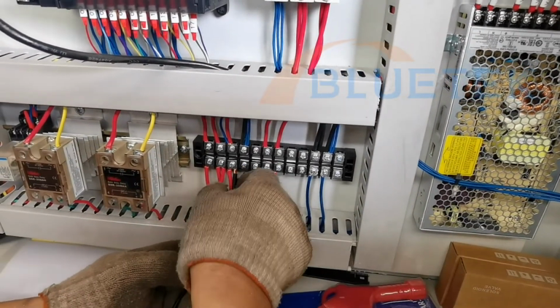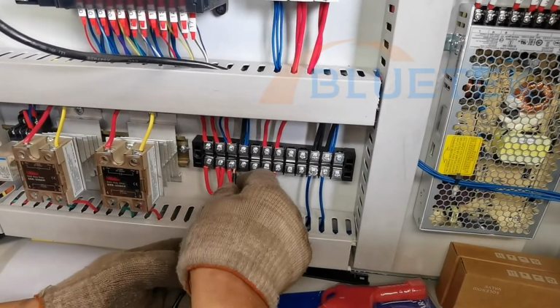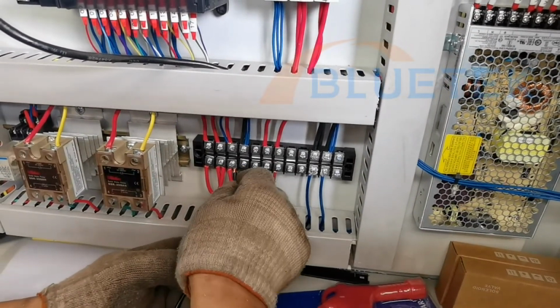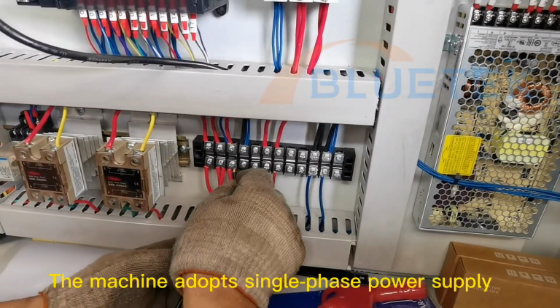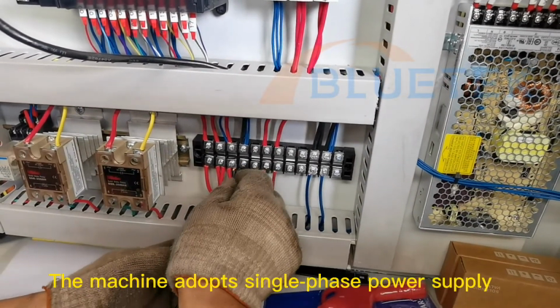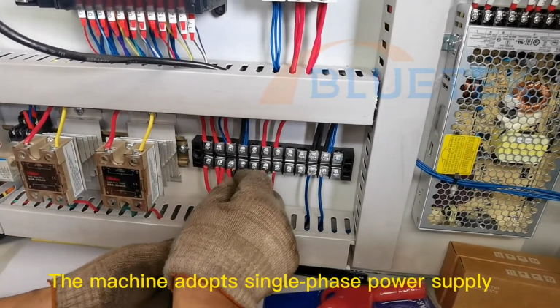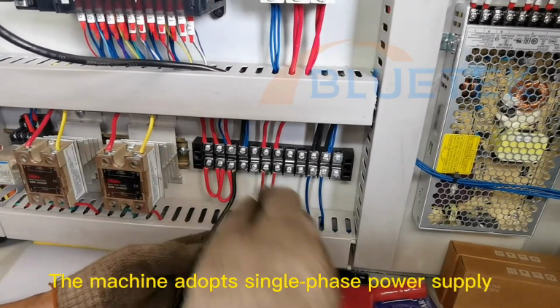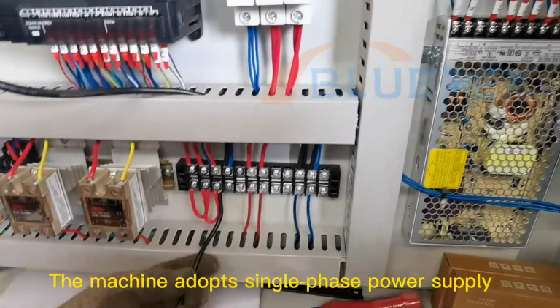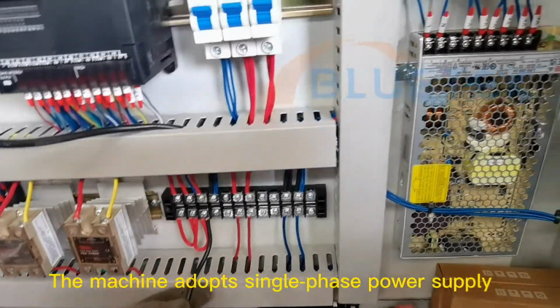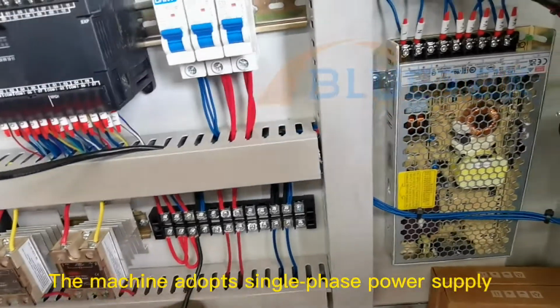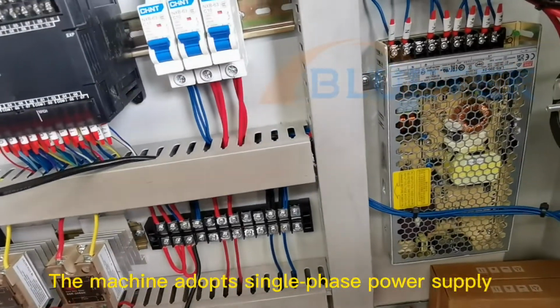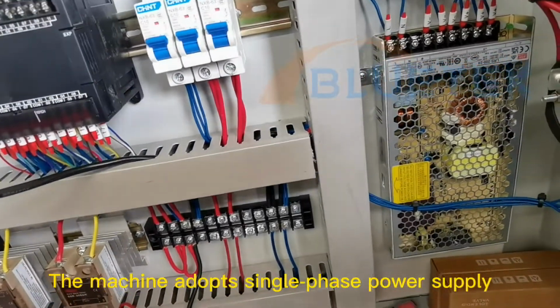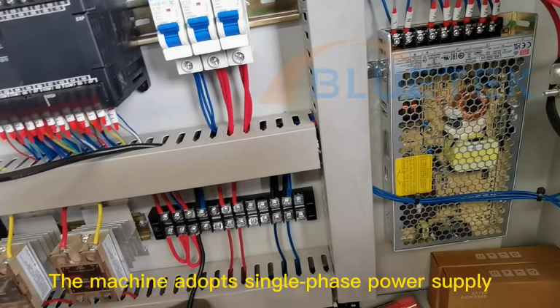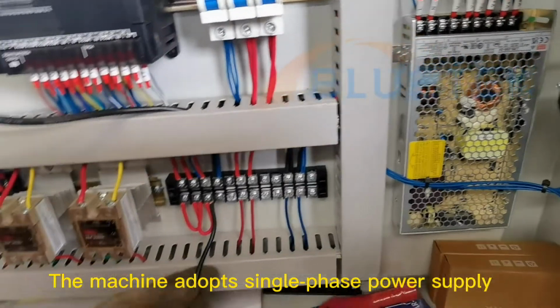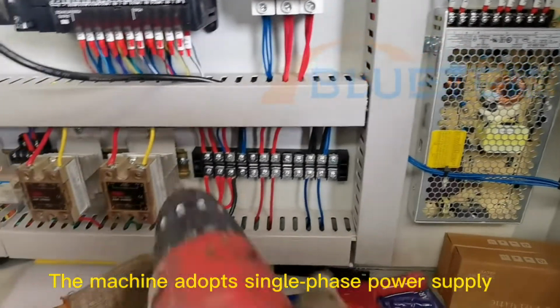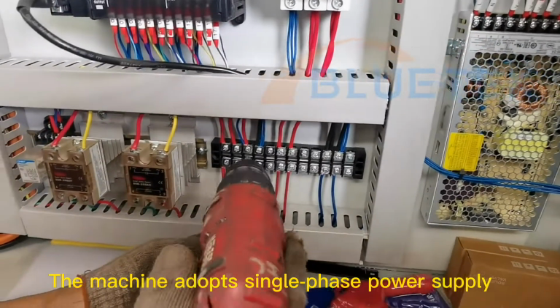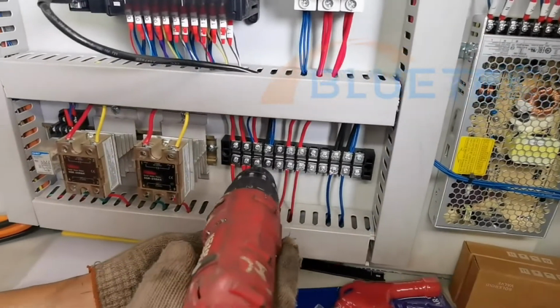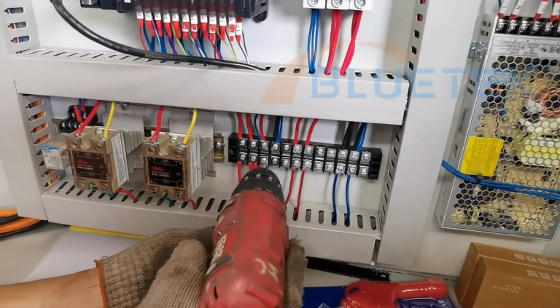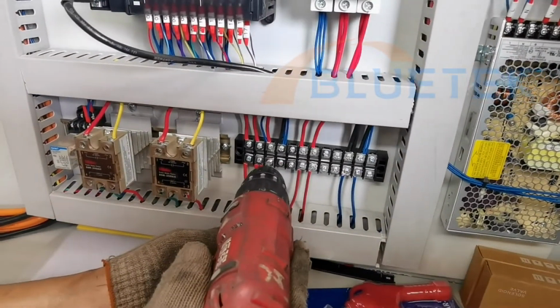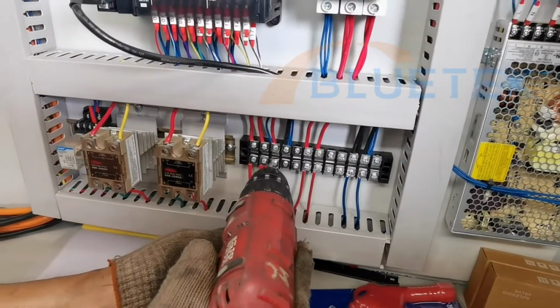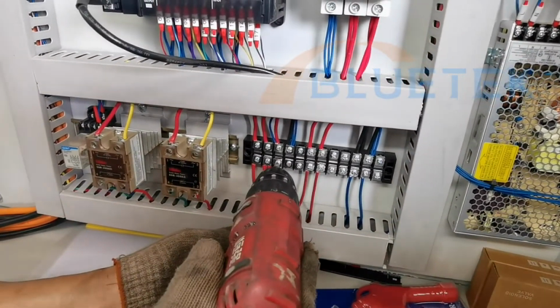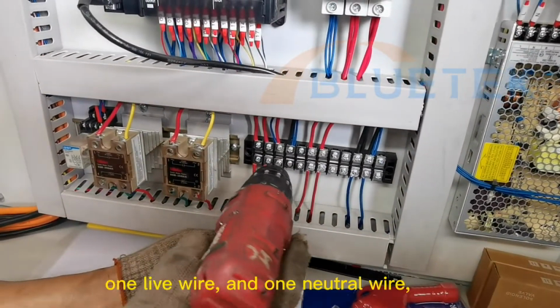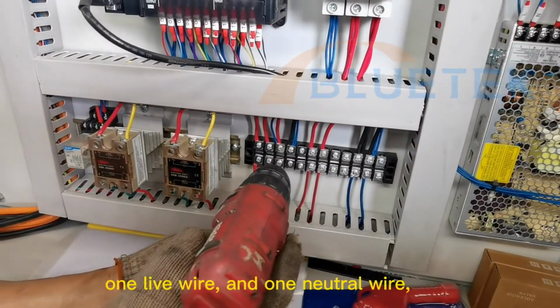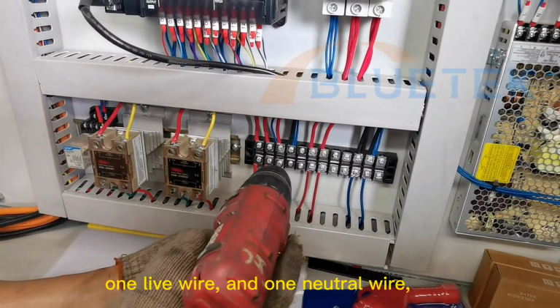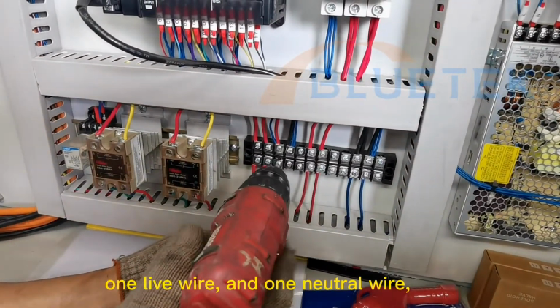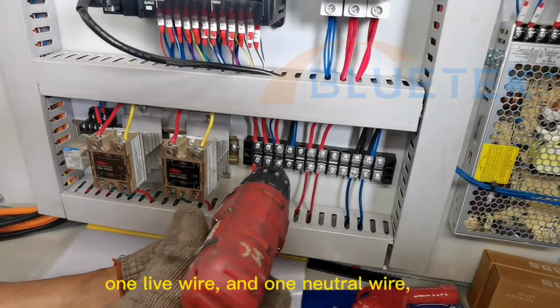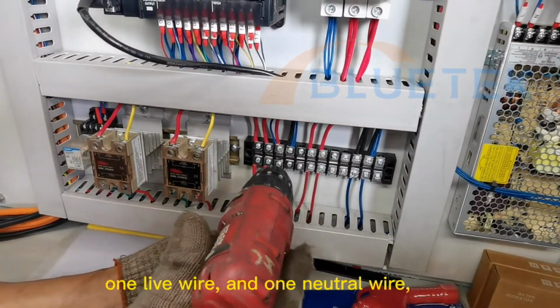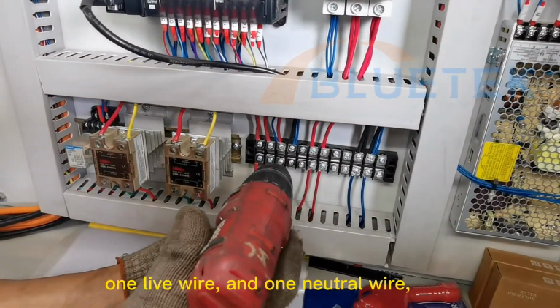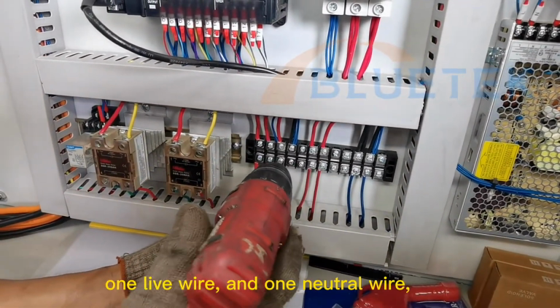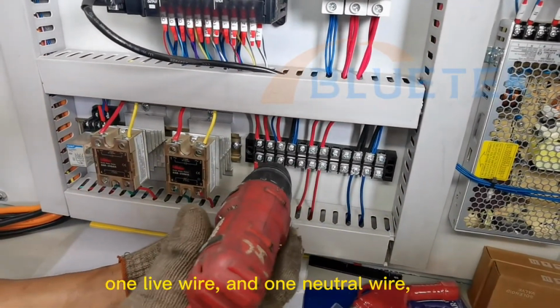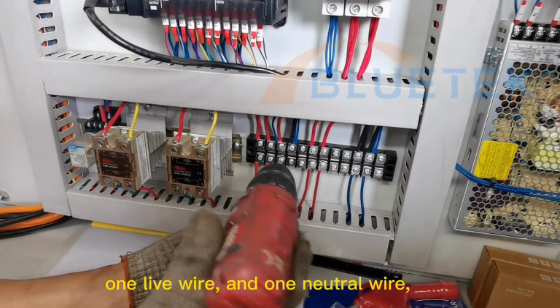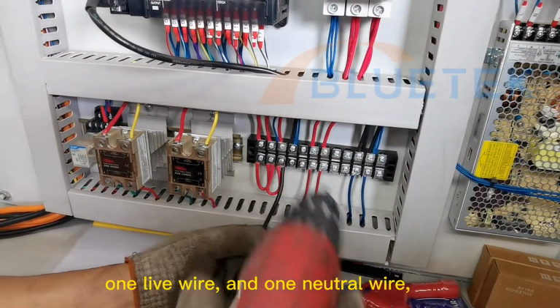The machine adopts a single phase power supply — one live wire and one neutral wire.